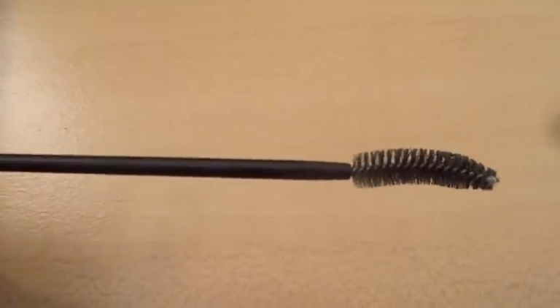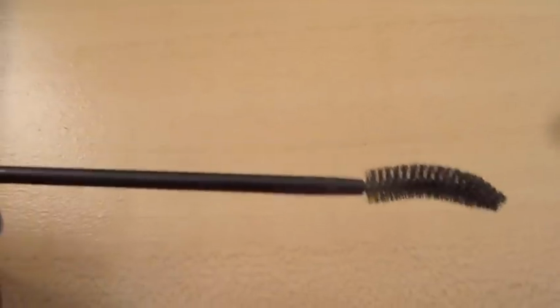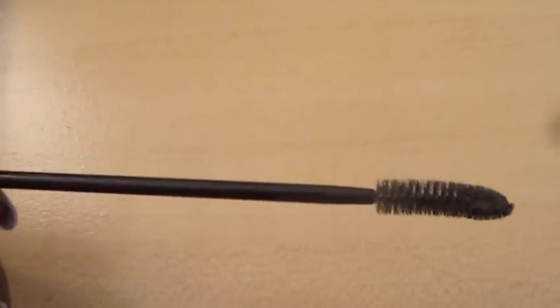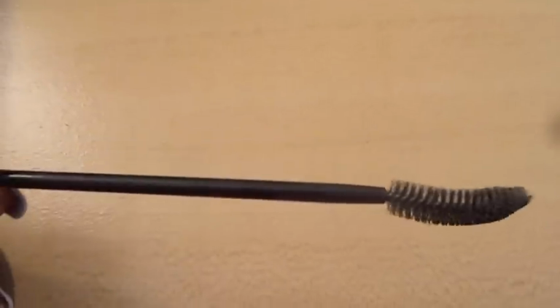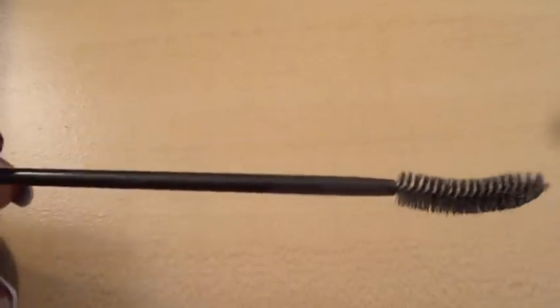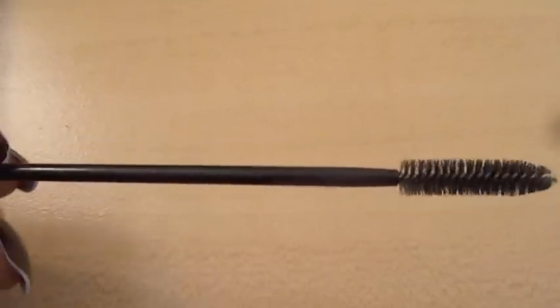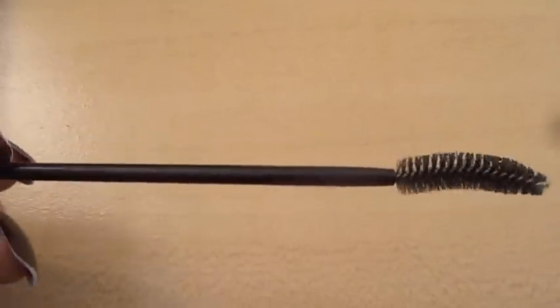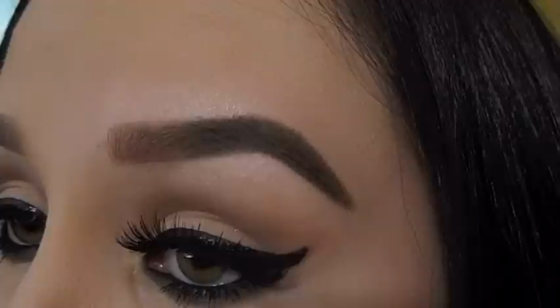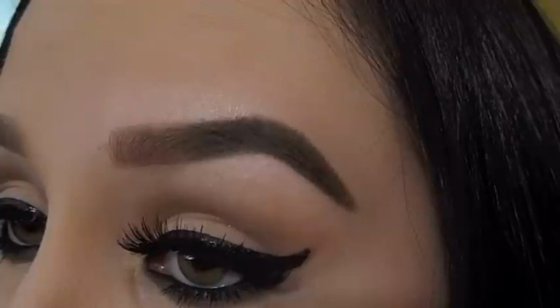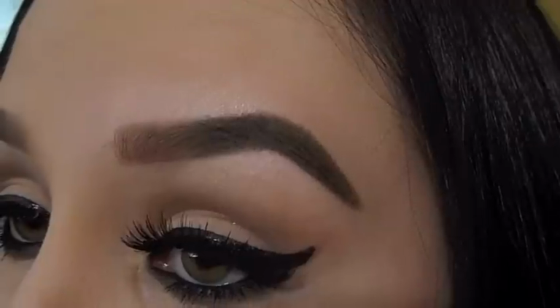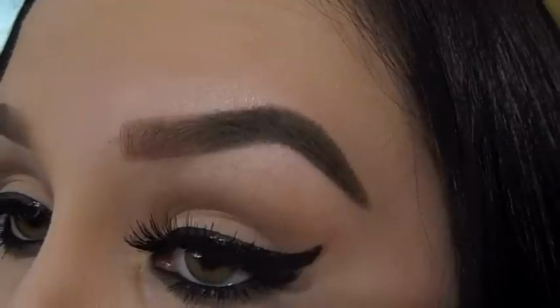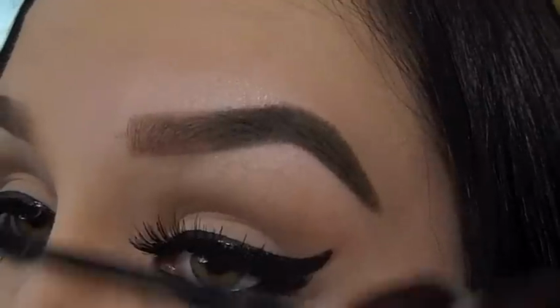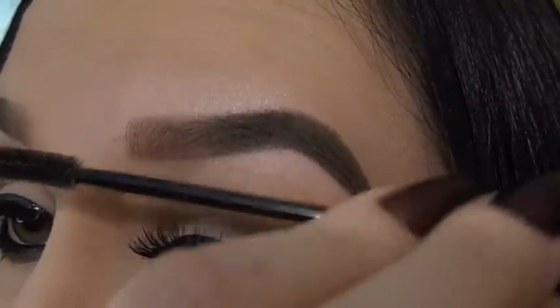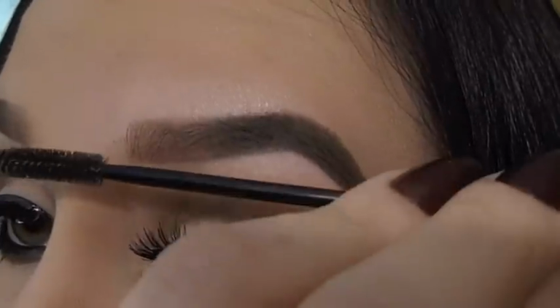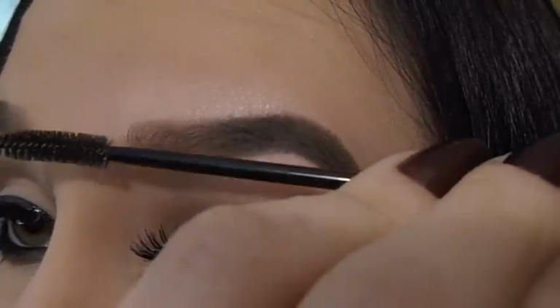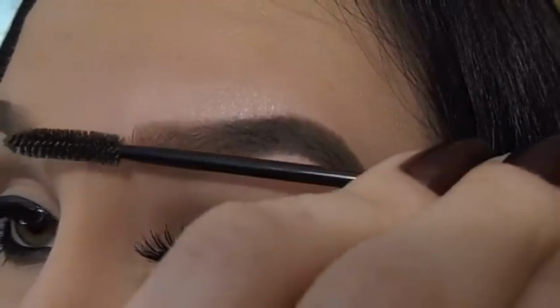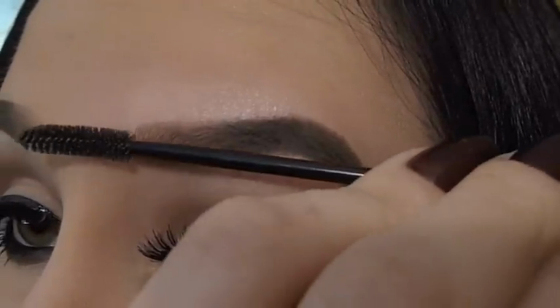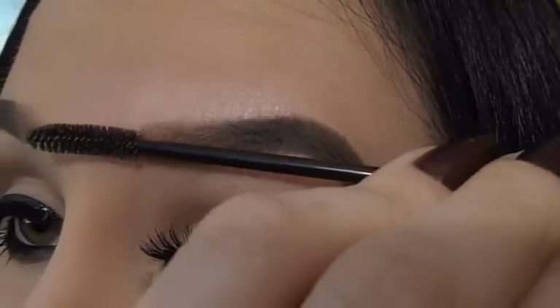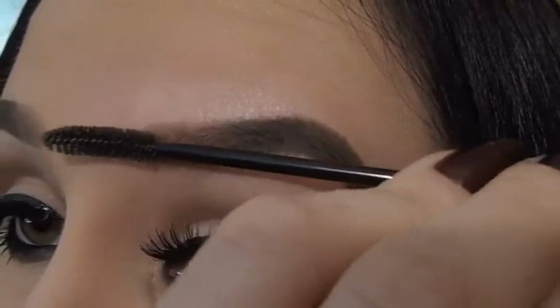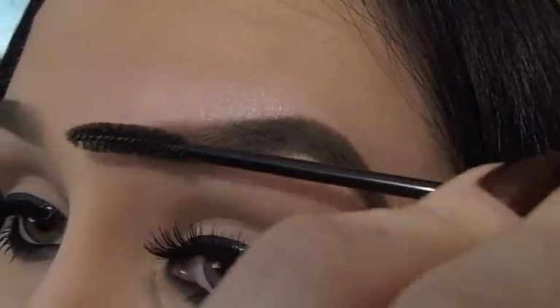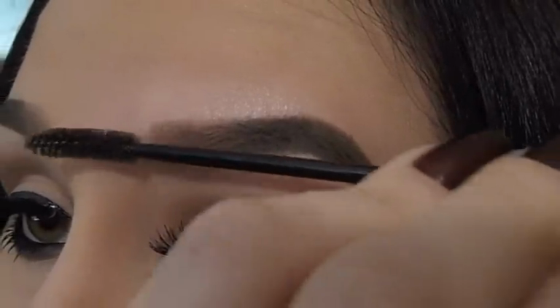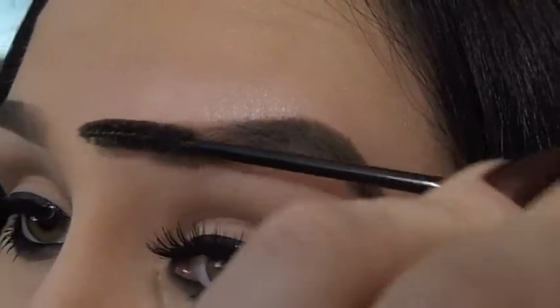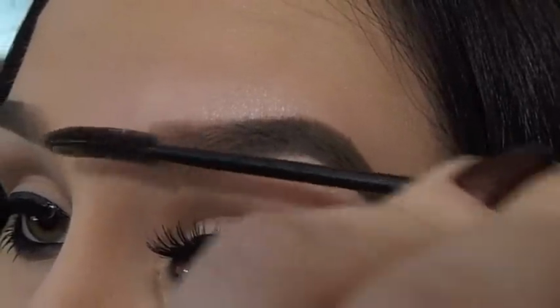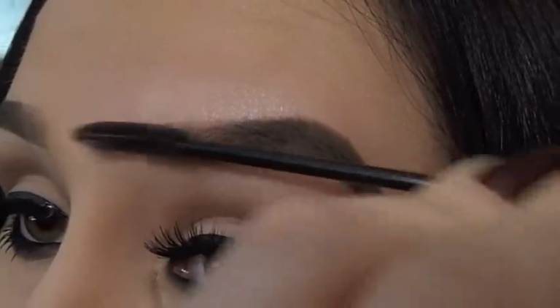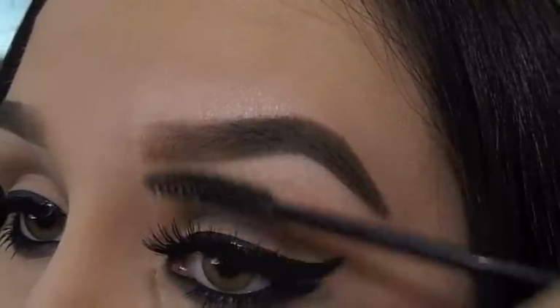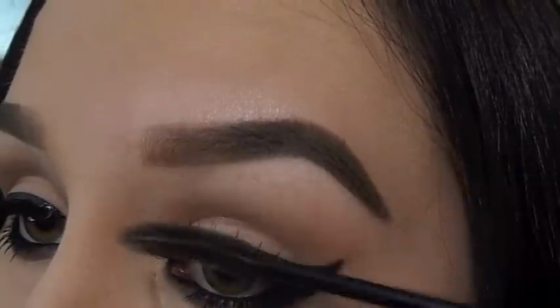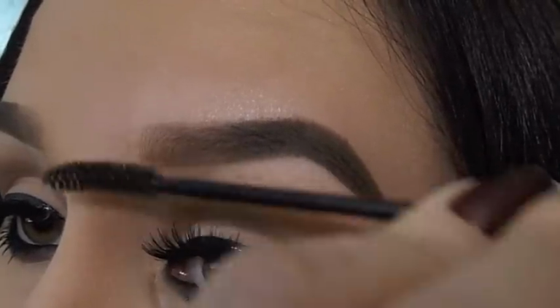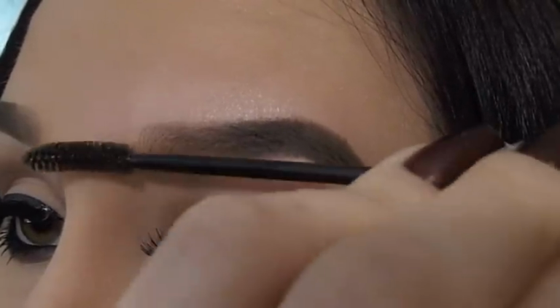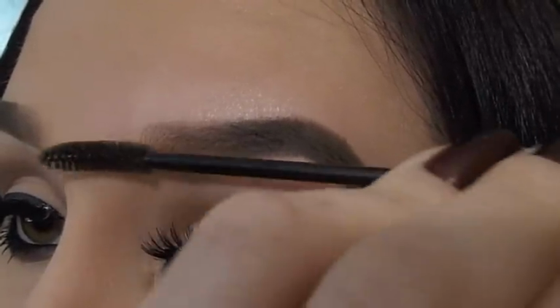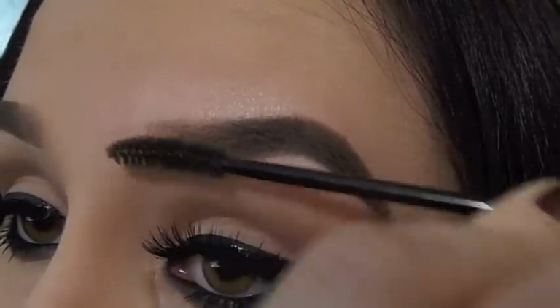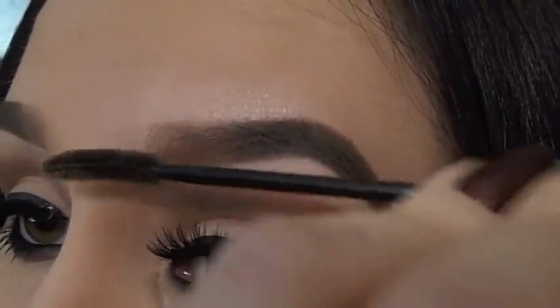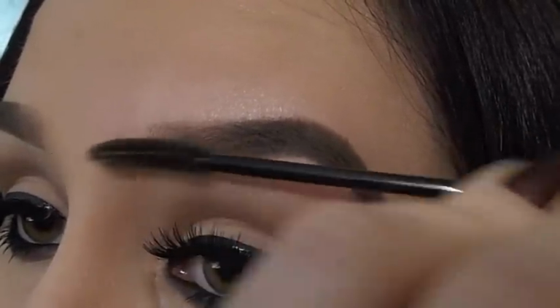With my spoolie again, I then brush the inner part of my eyebrow to fade it and smooth out any harshness.